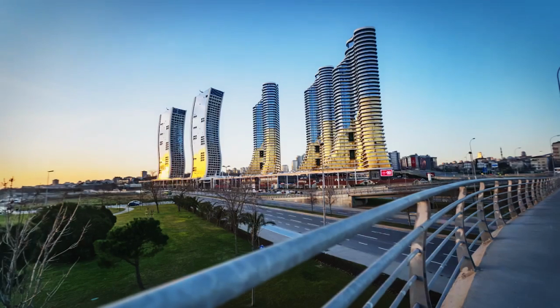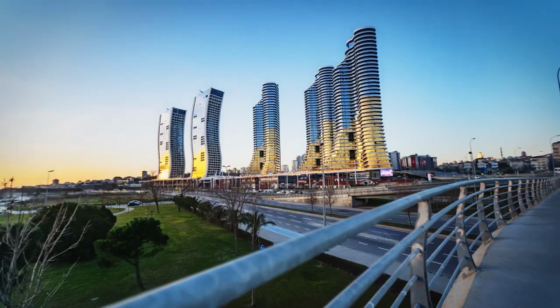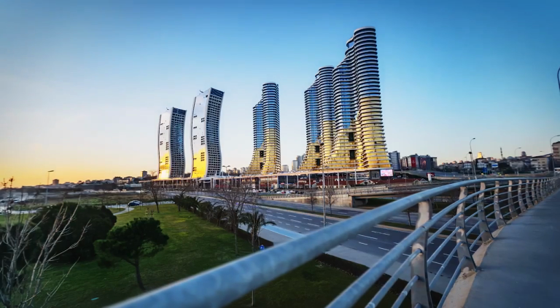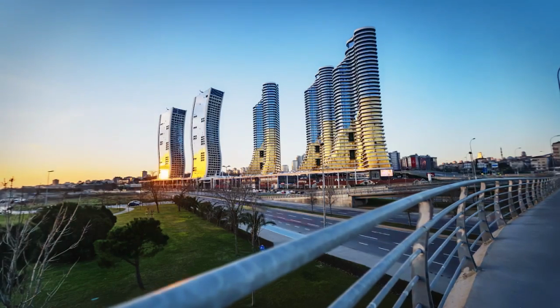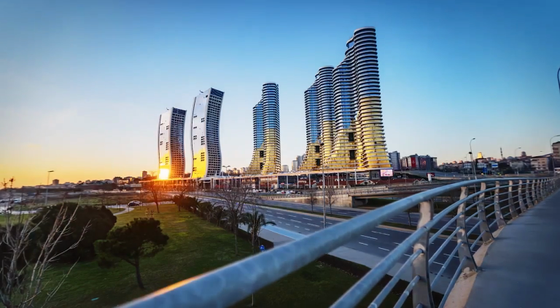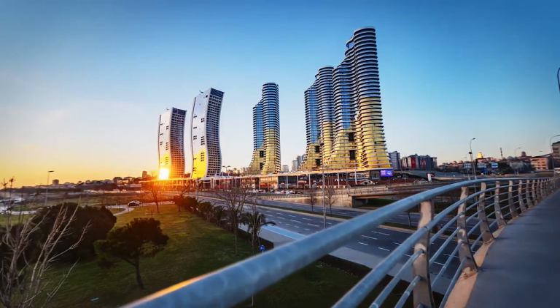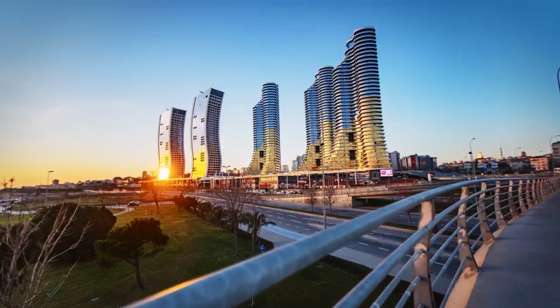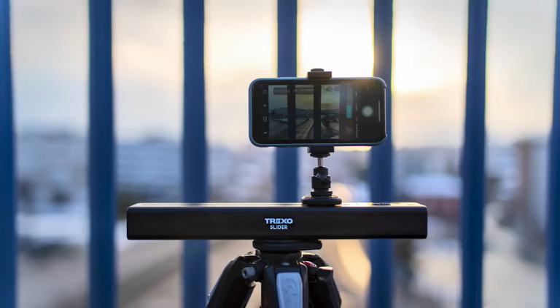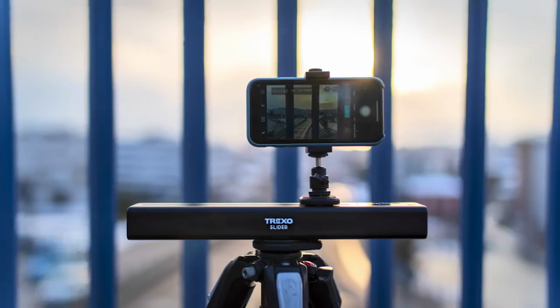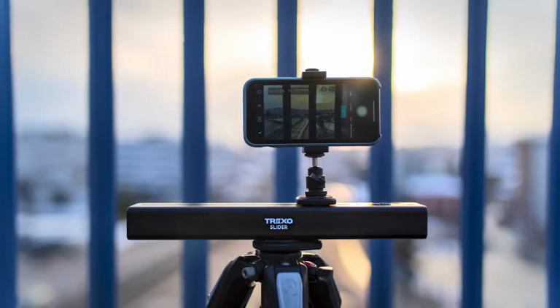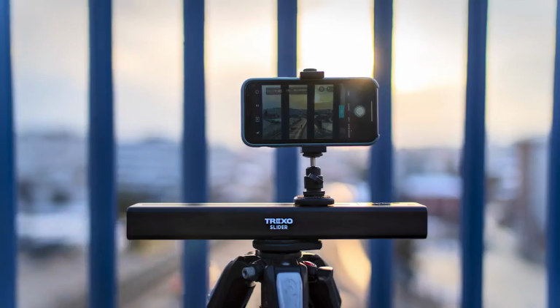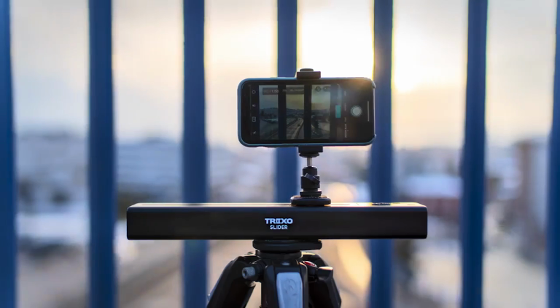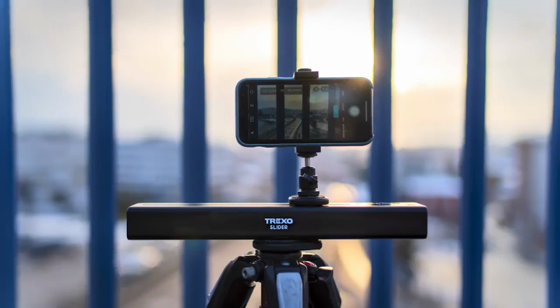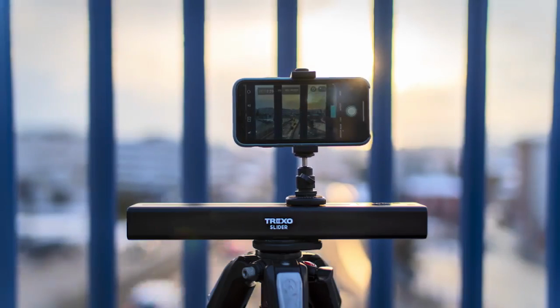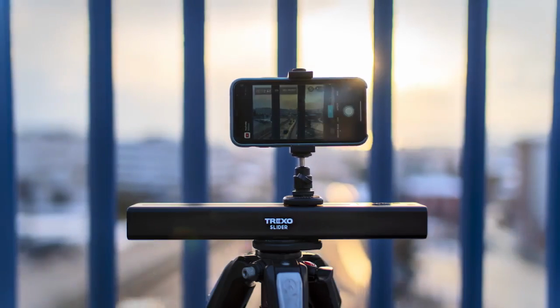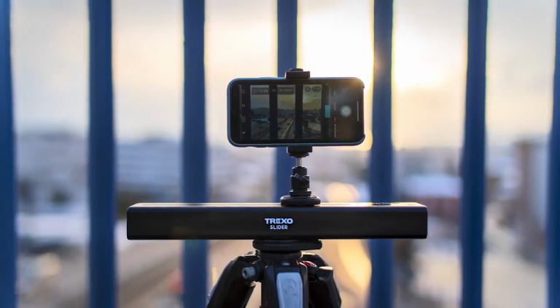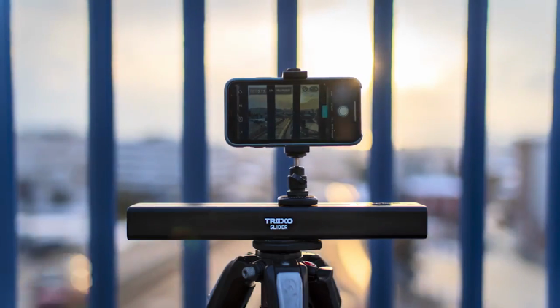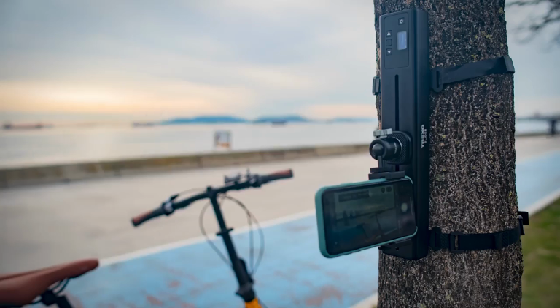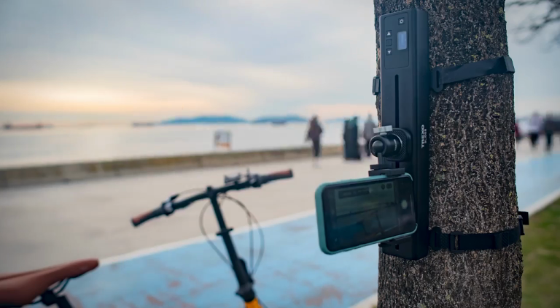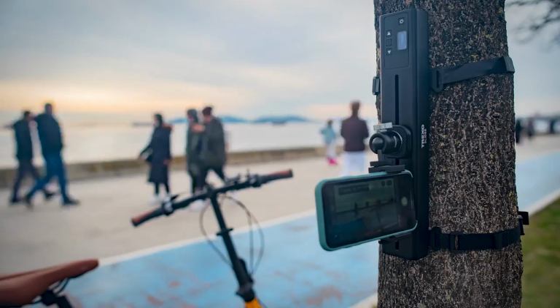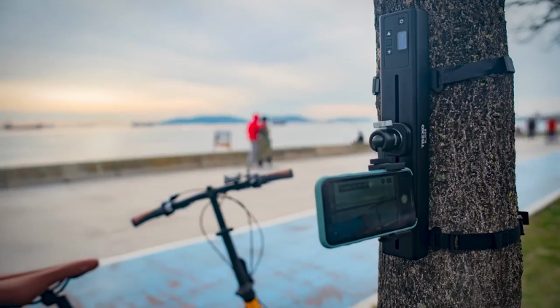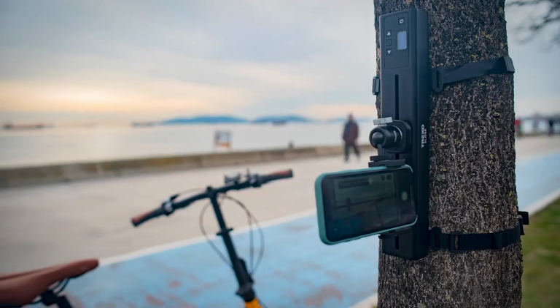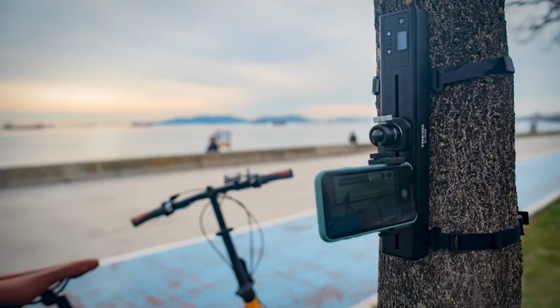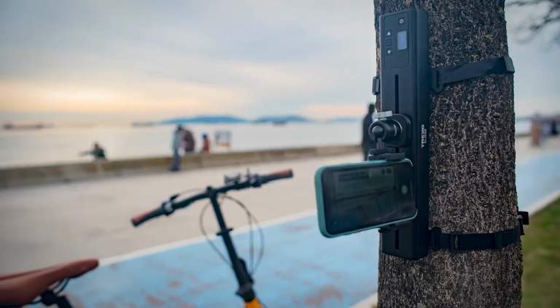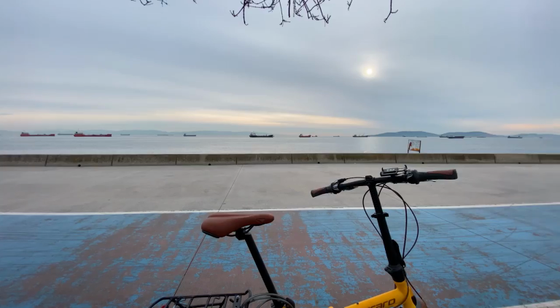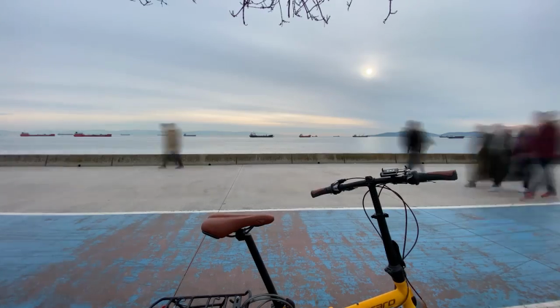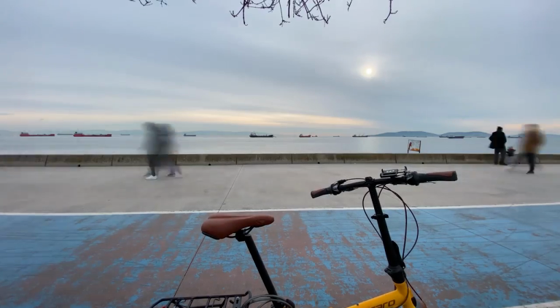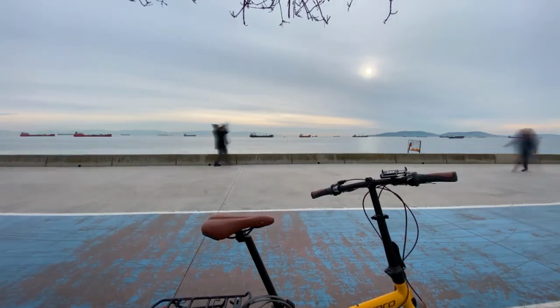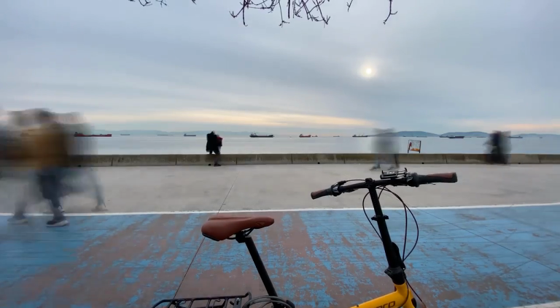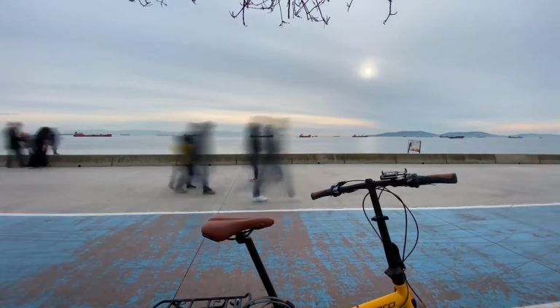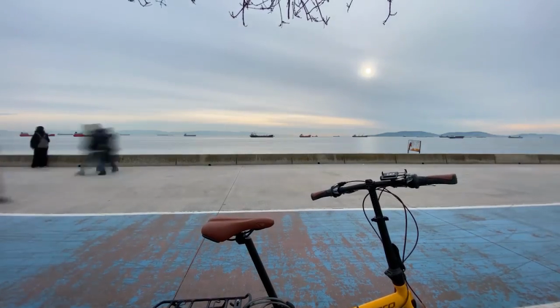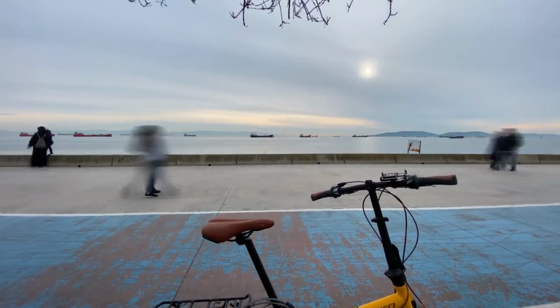With a single tap, you can convert your camera movement to a motion time-lapse without the hassle of calculations.